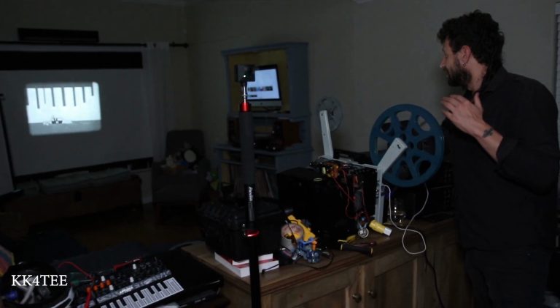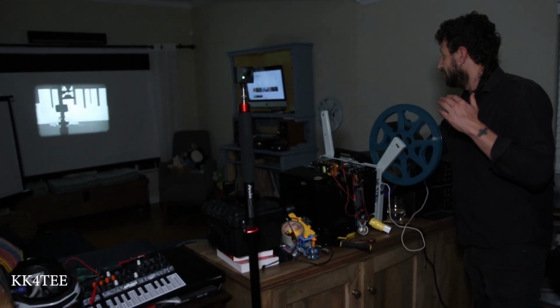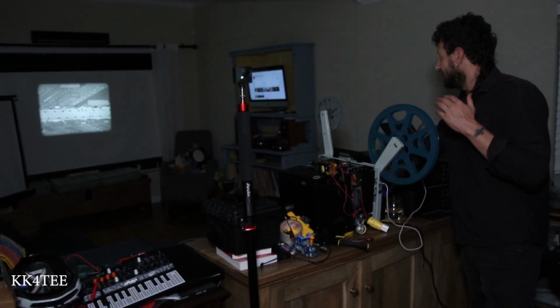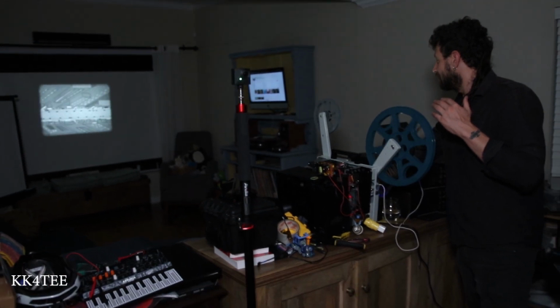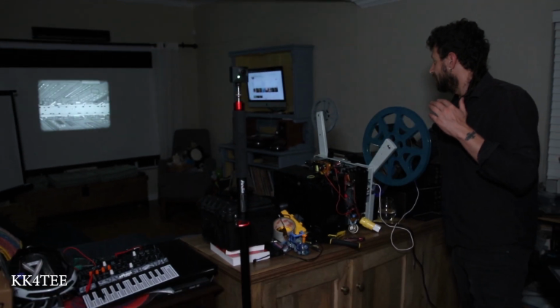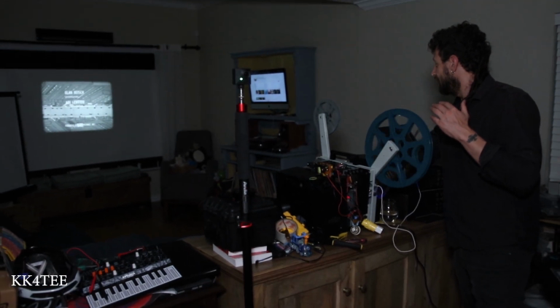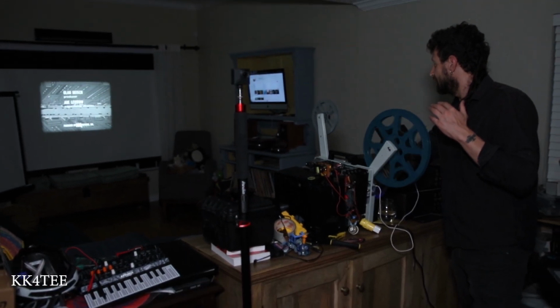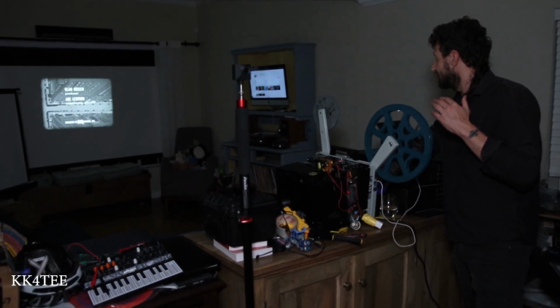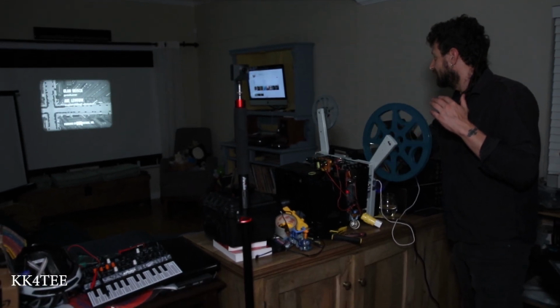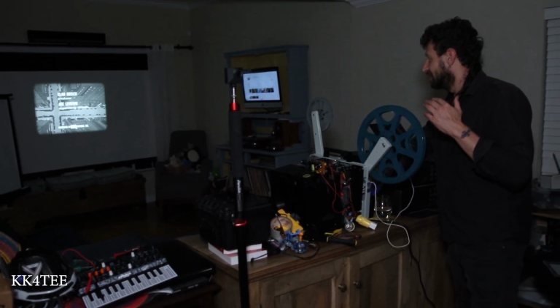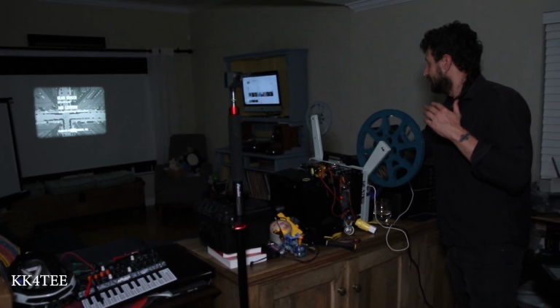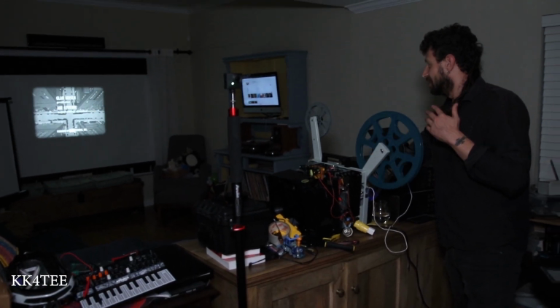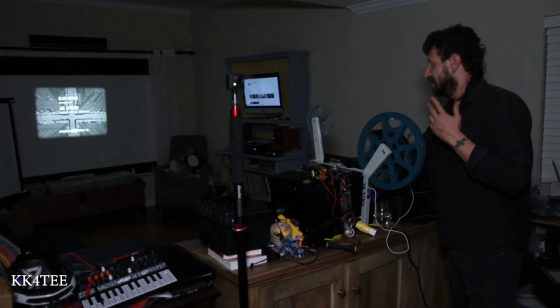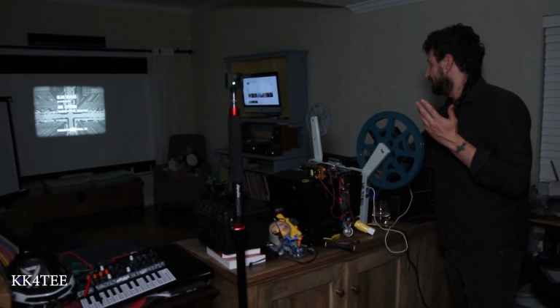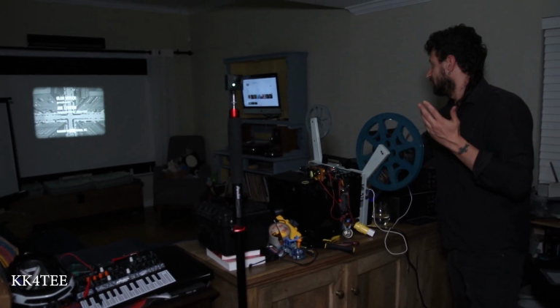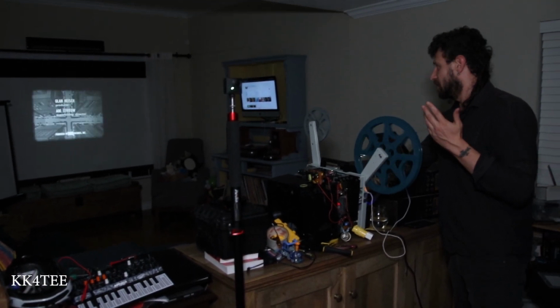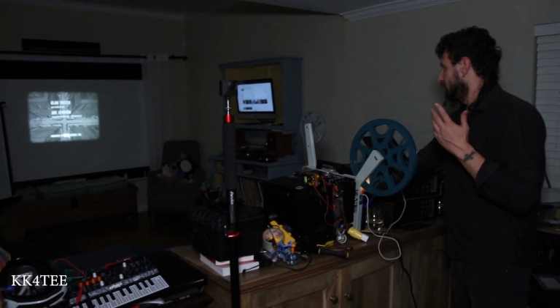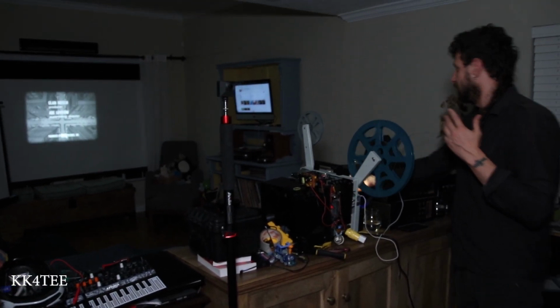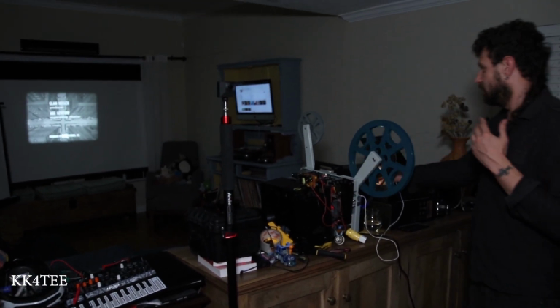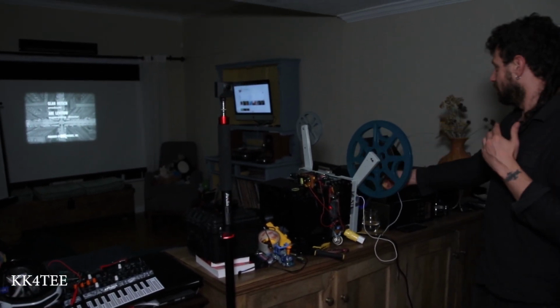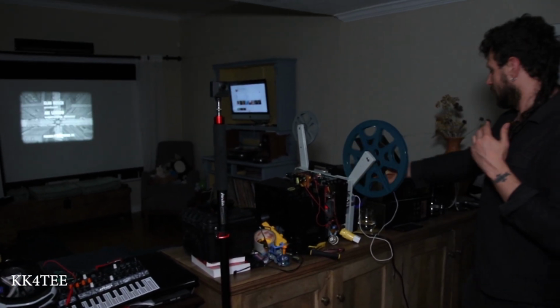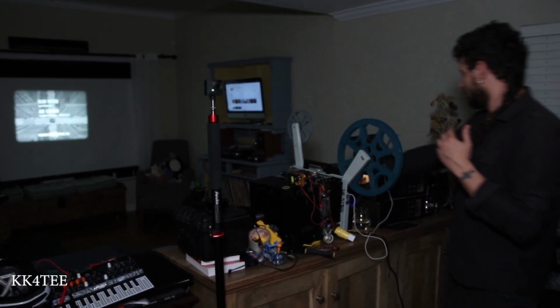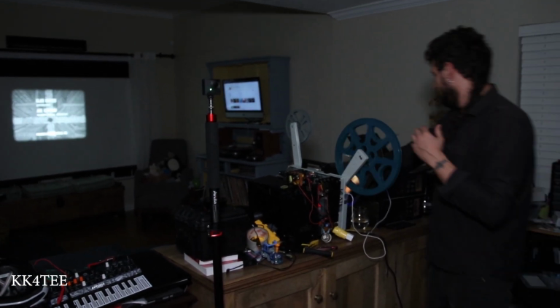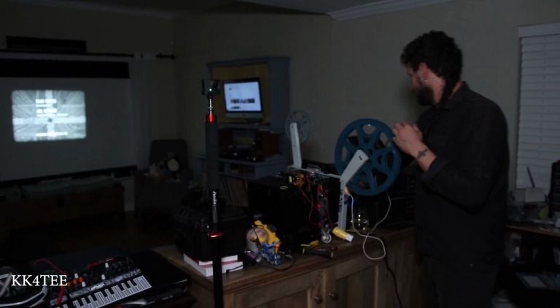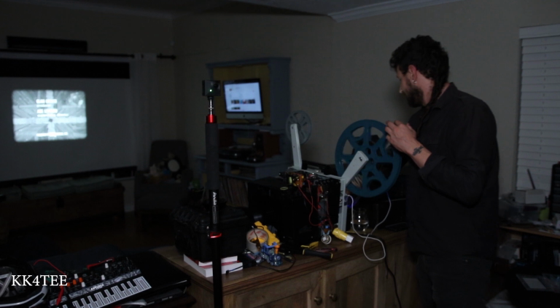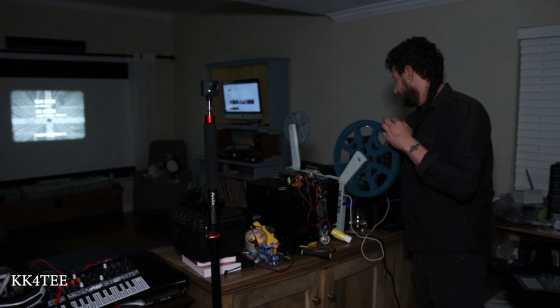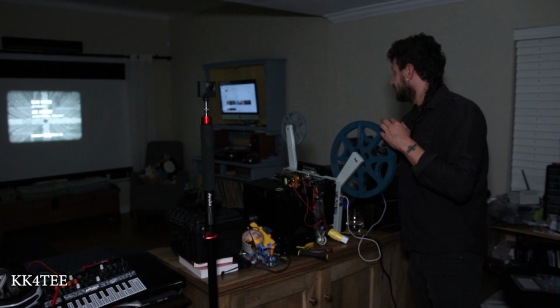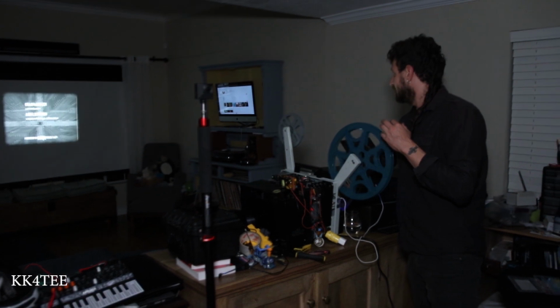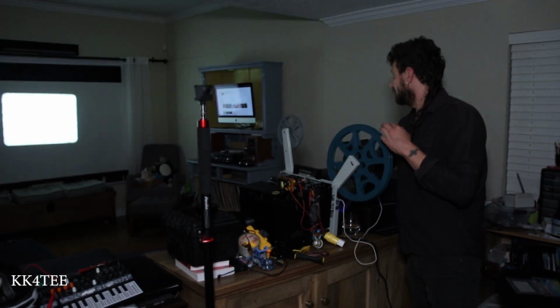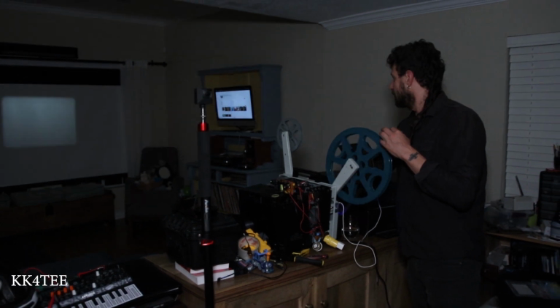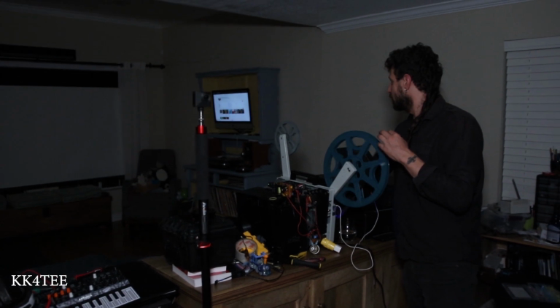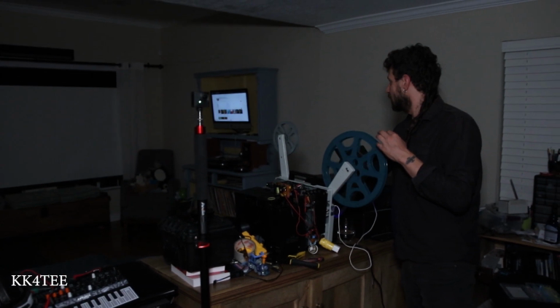You produce this amazing image where grays are grays, lights are lights — and it's the most stable picture I've ever seen in a 16mm projector.